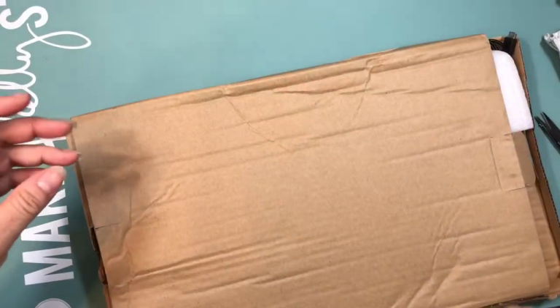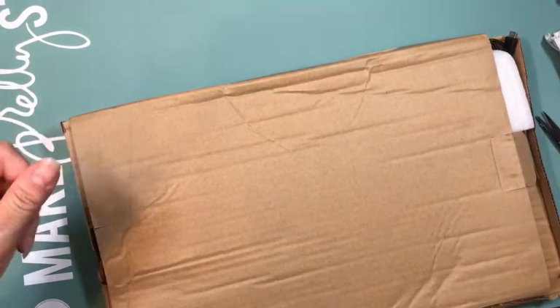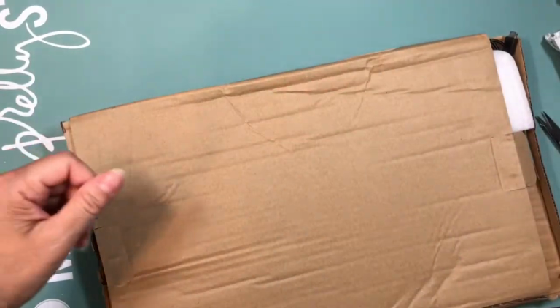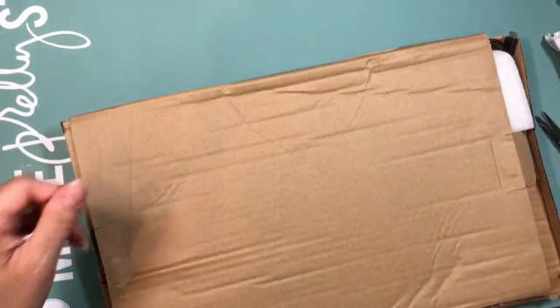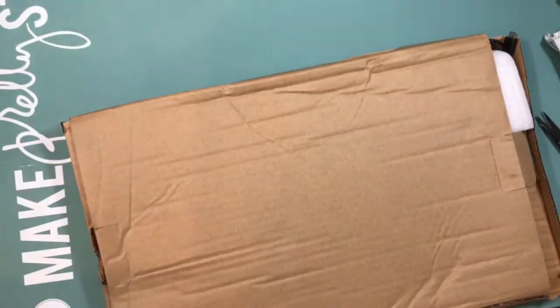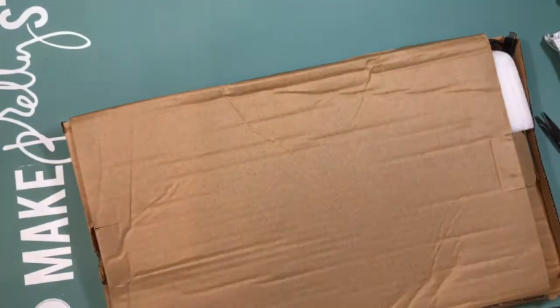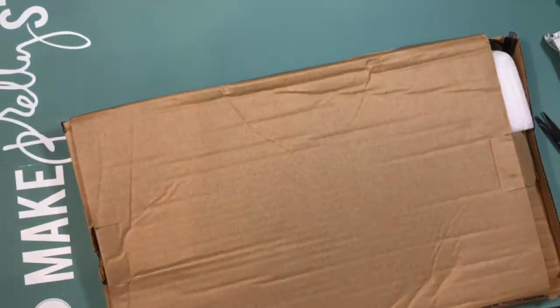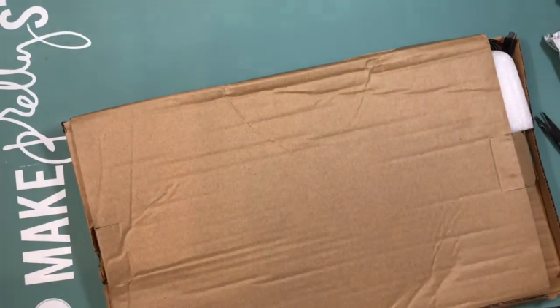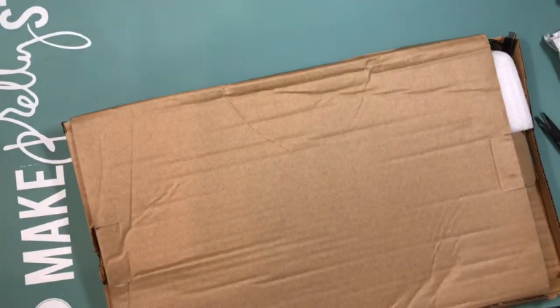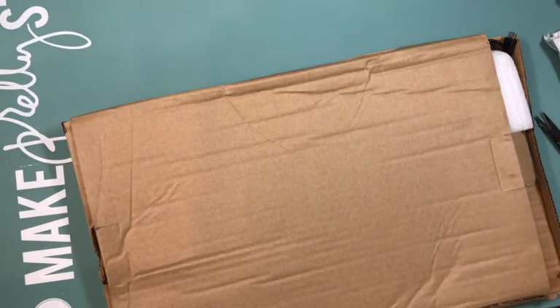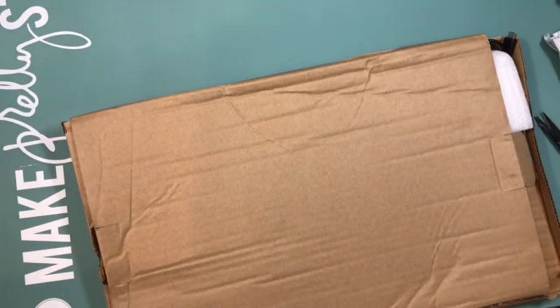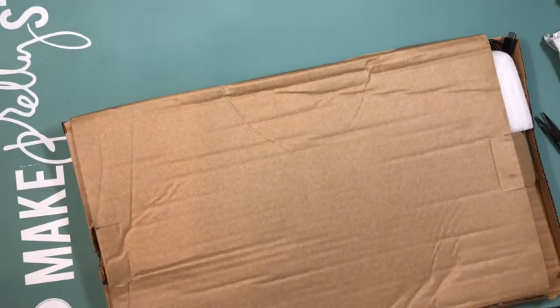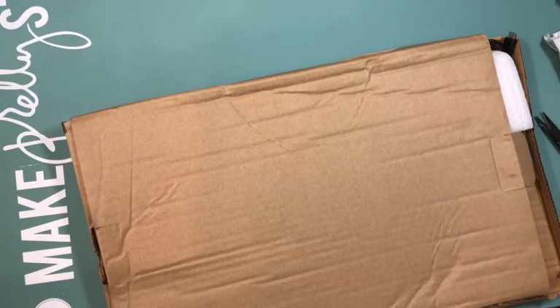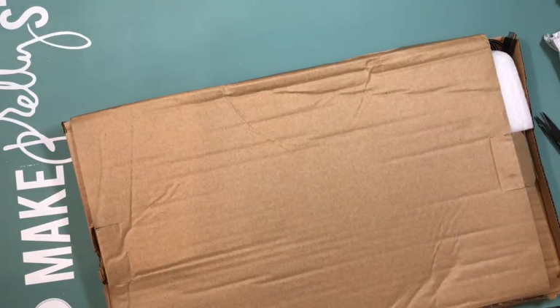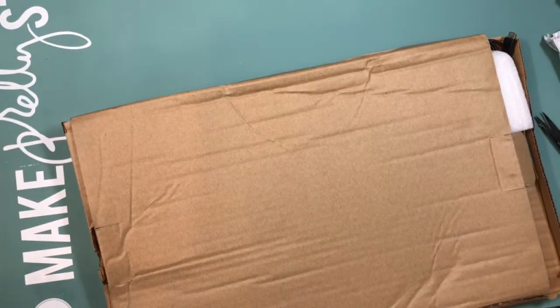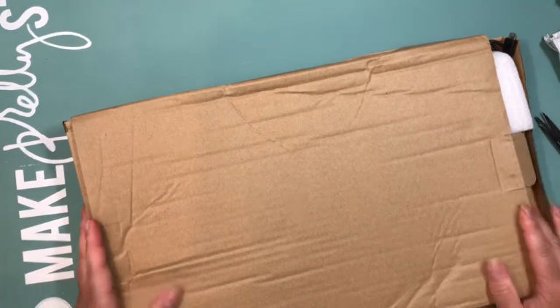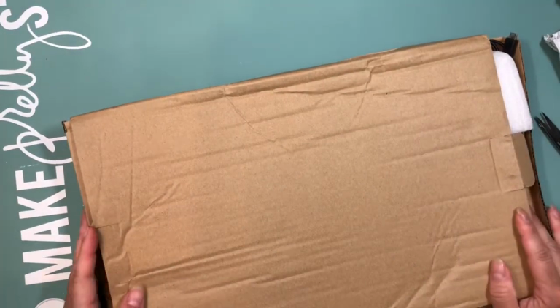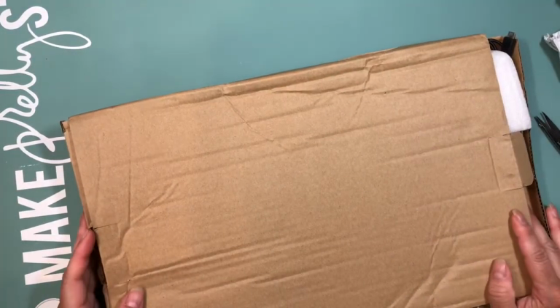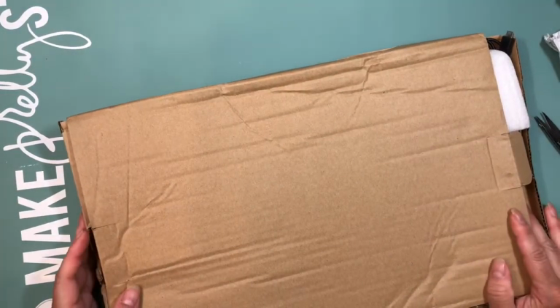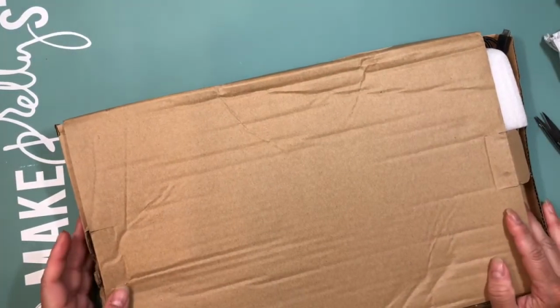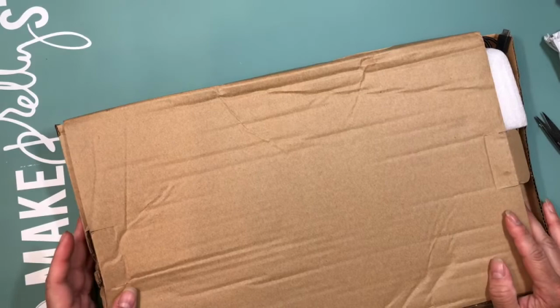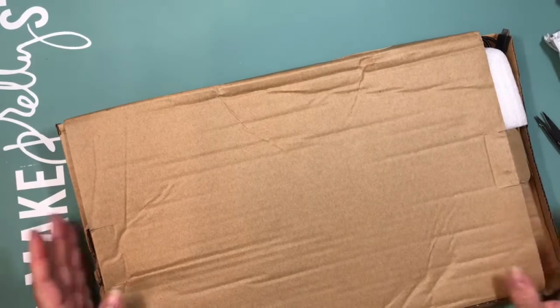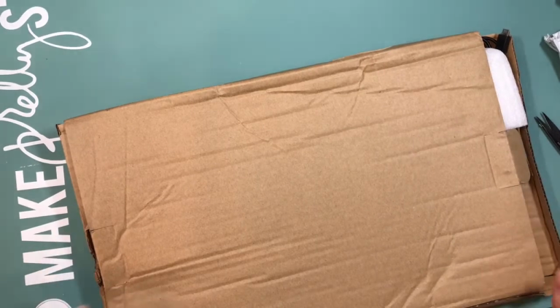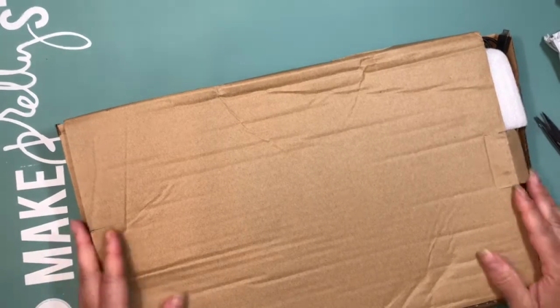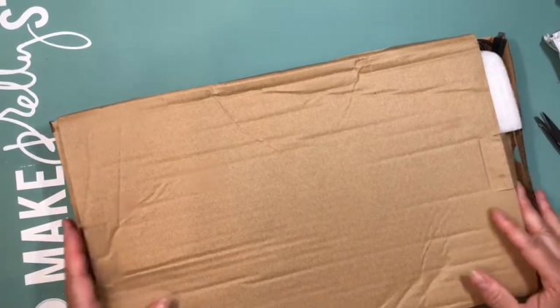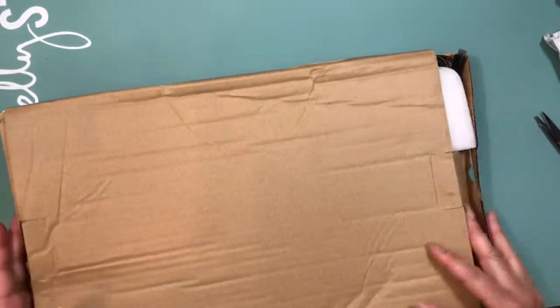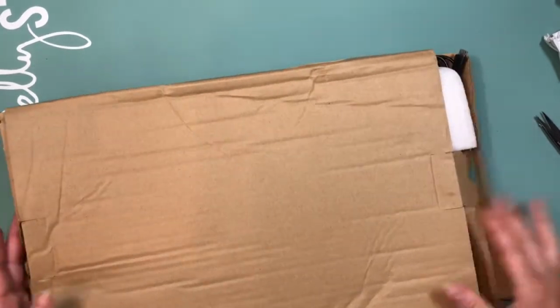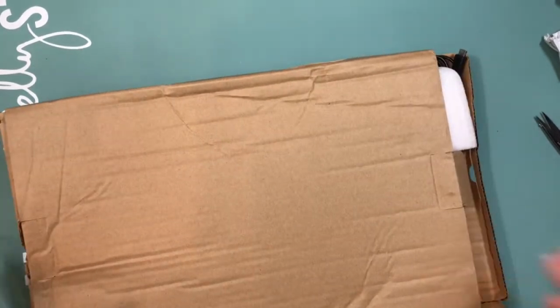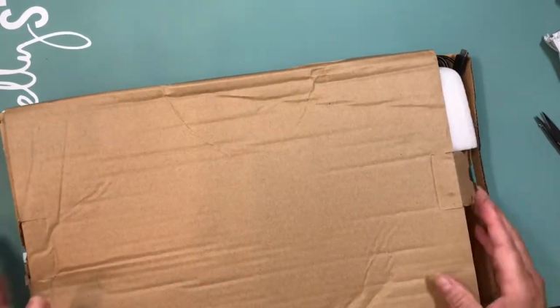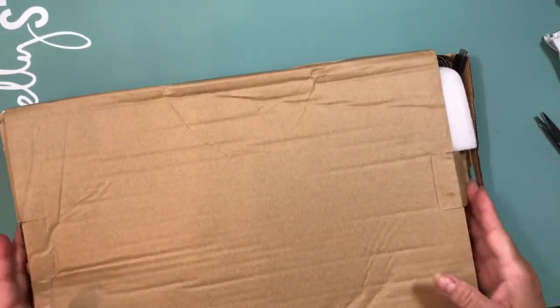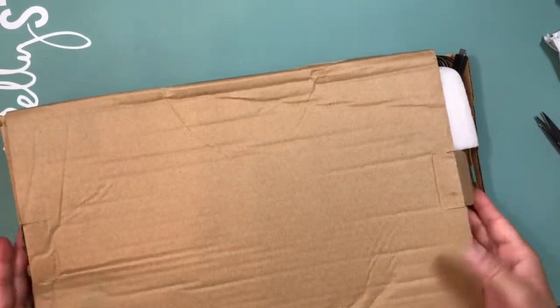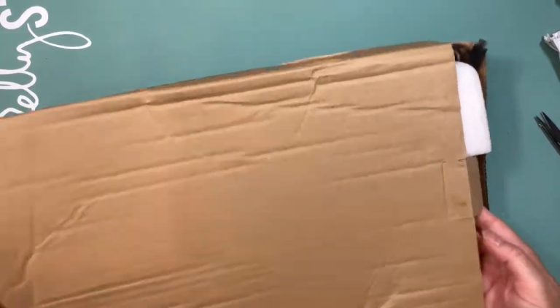Hi guys, this is Stalia. Welcome back to my channel. I'm here to share with you guys what I've received from China today.